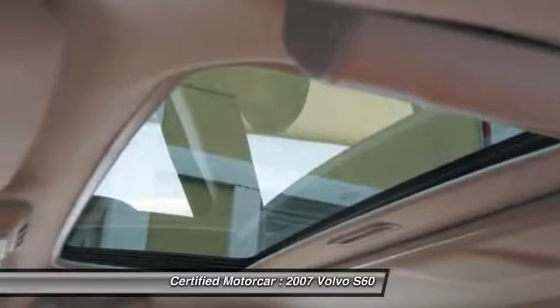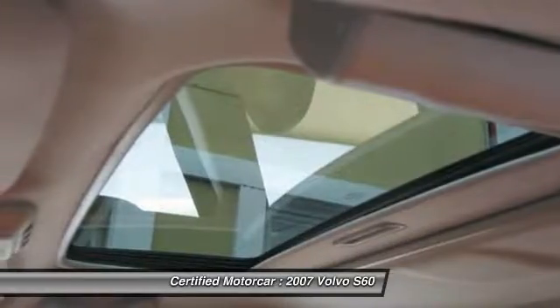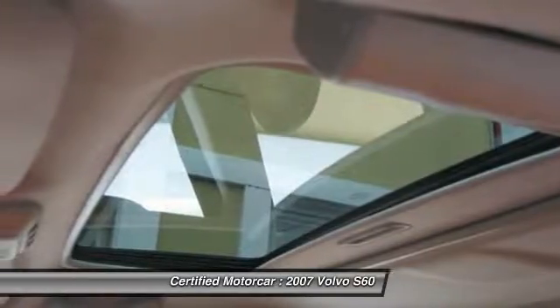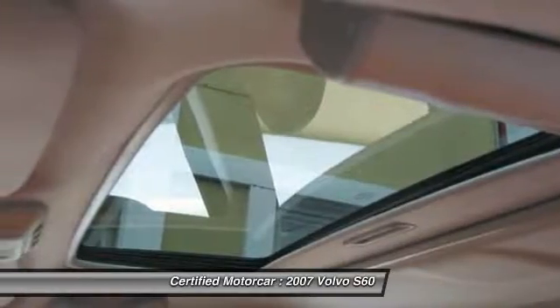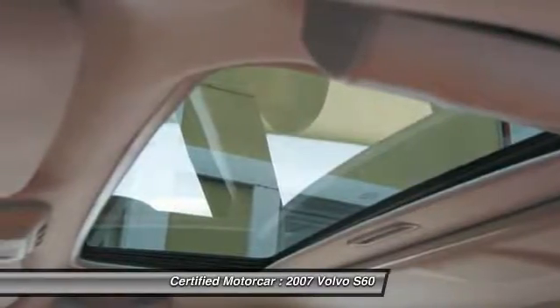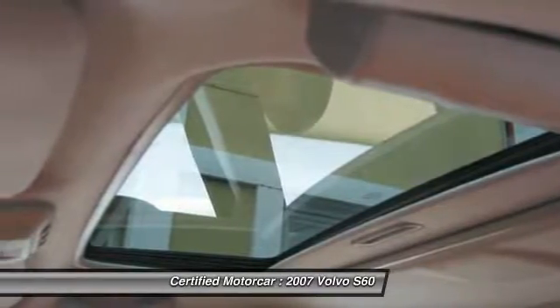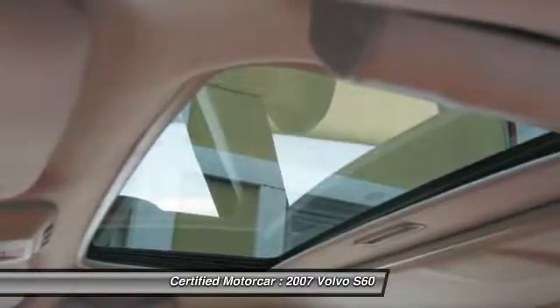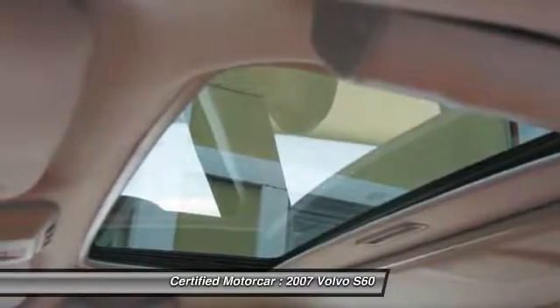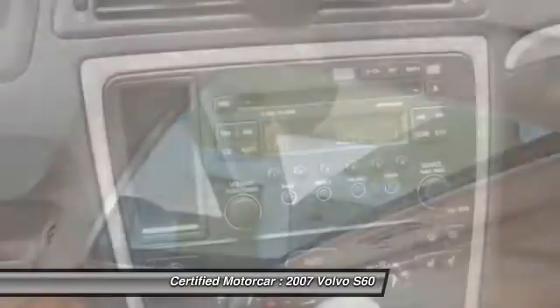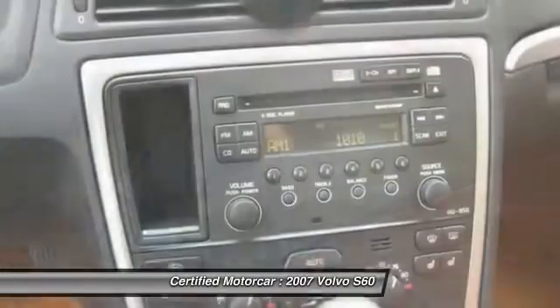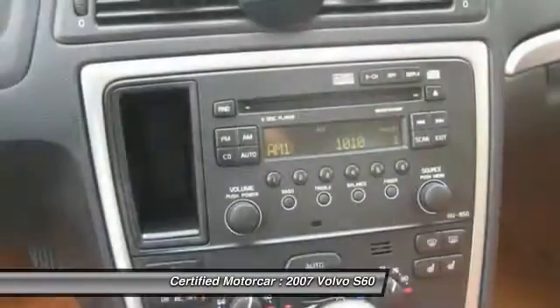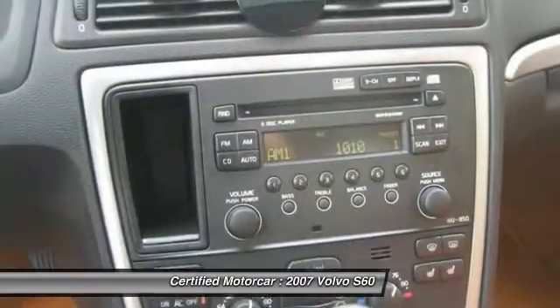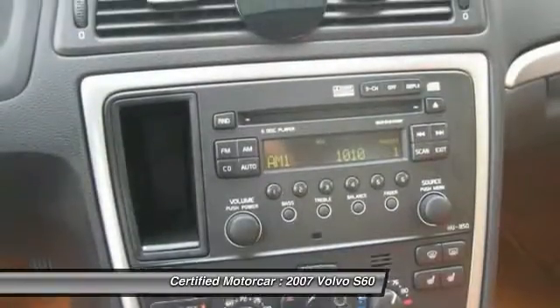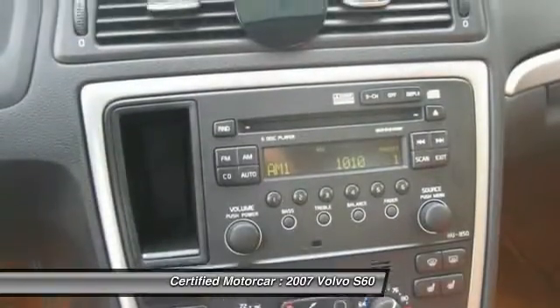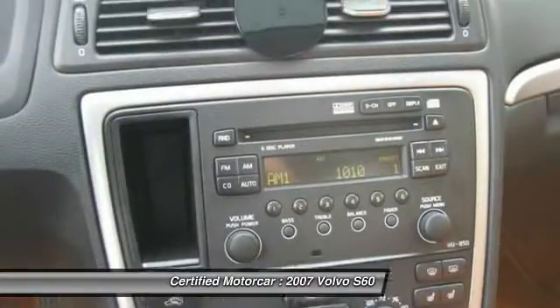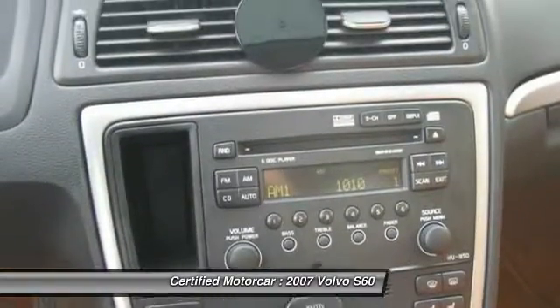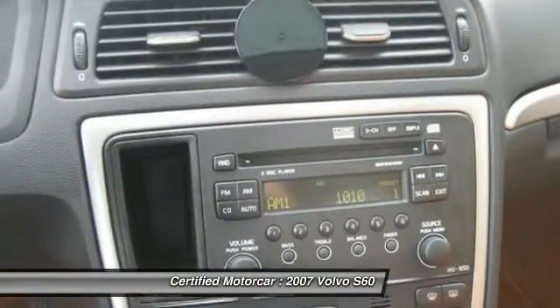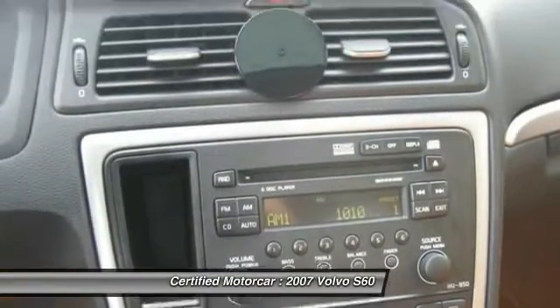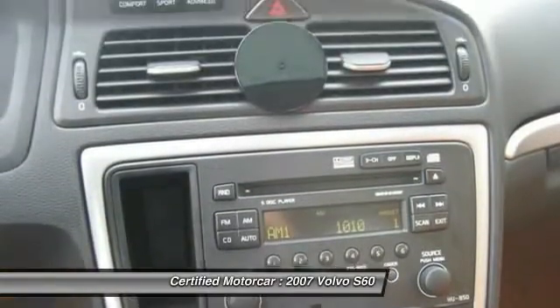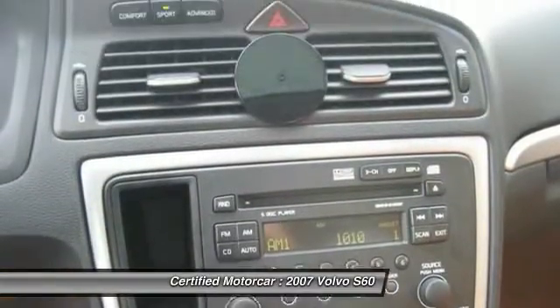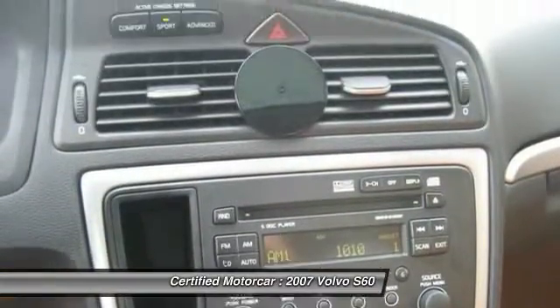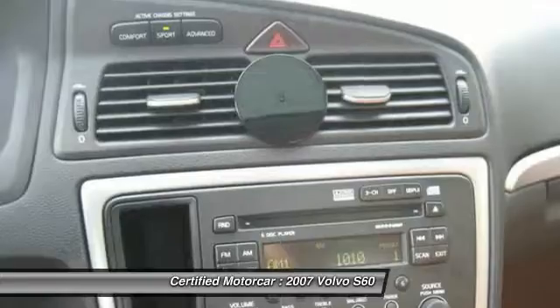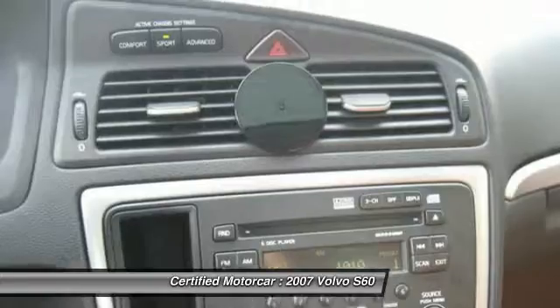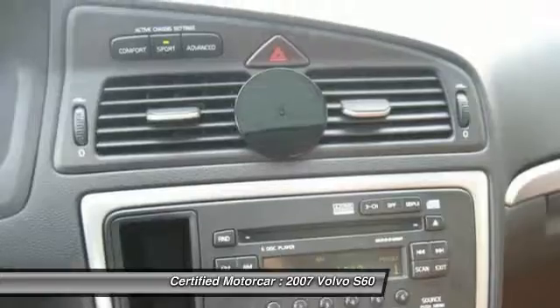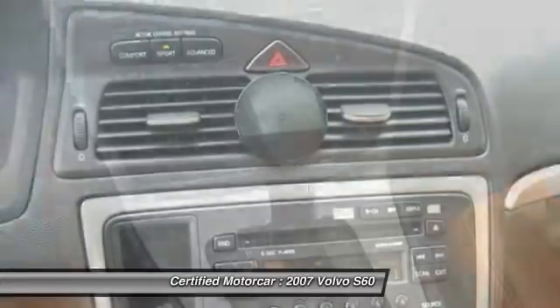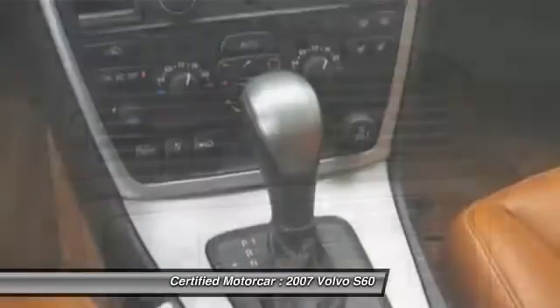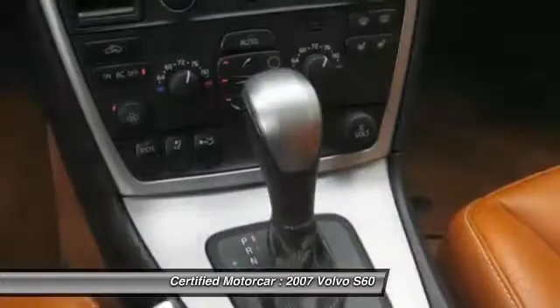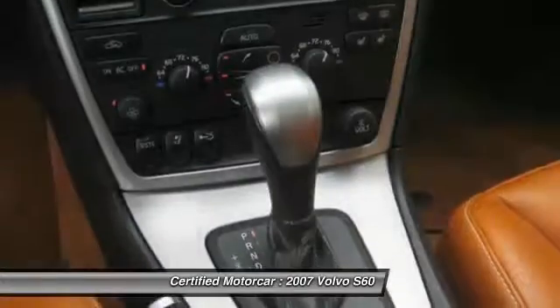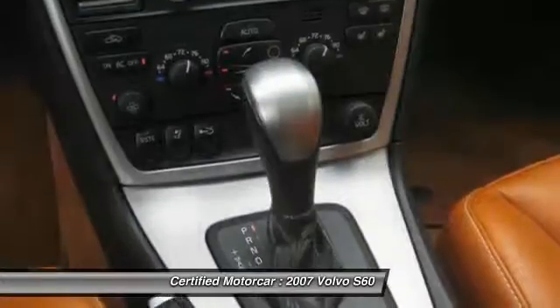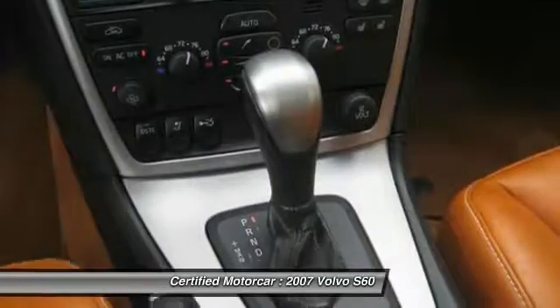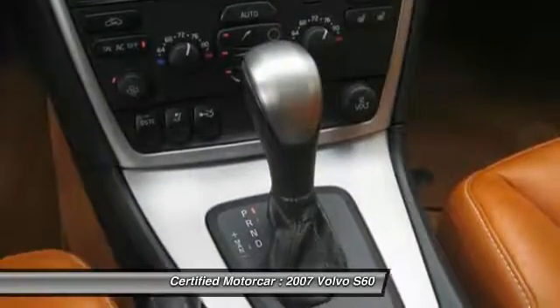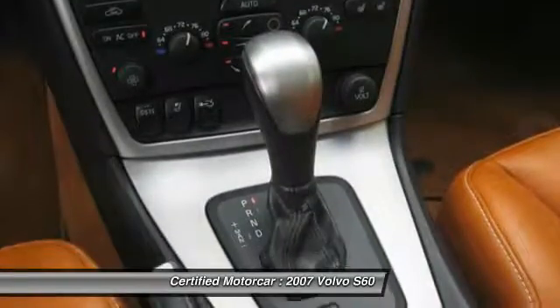Cruise control. This isn't just a vehicle — it's an experience. So stop in for a test drive today.